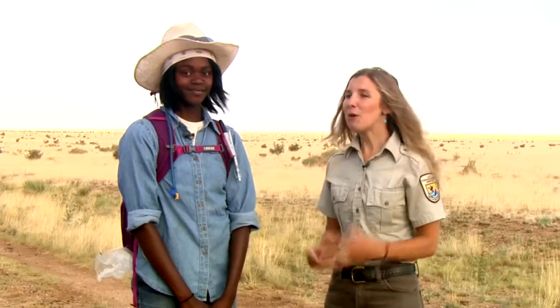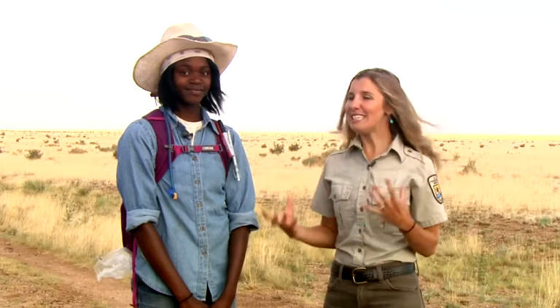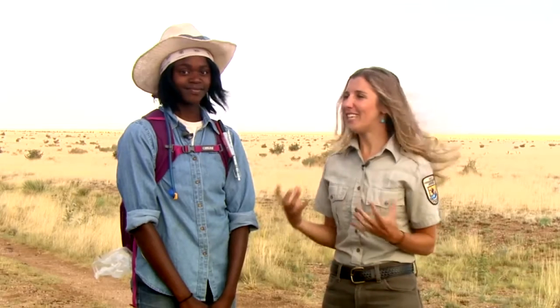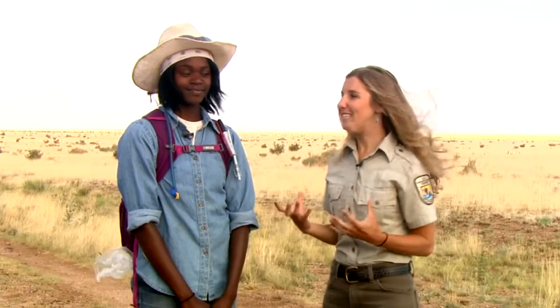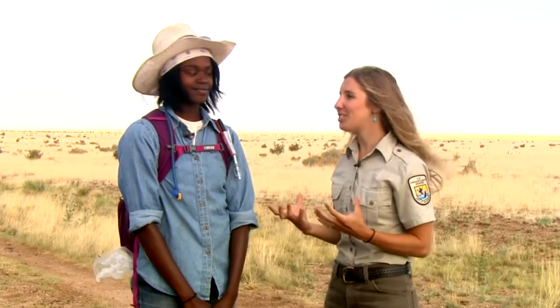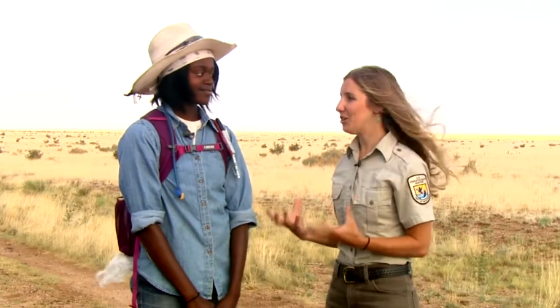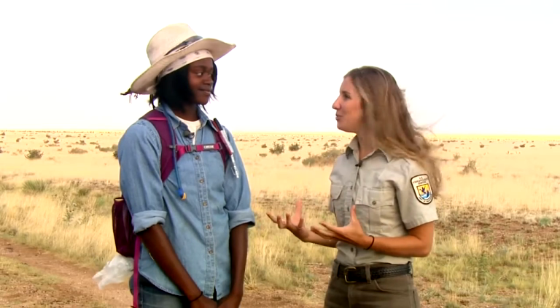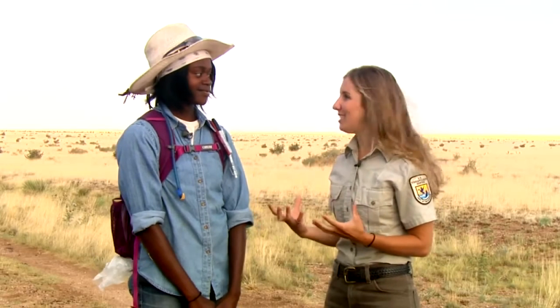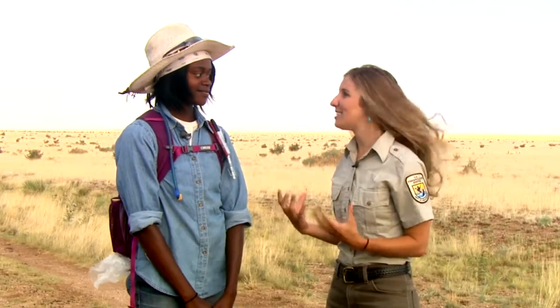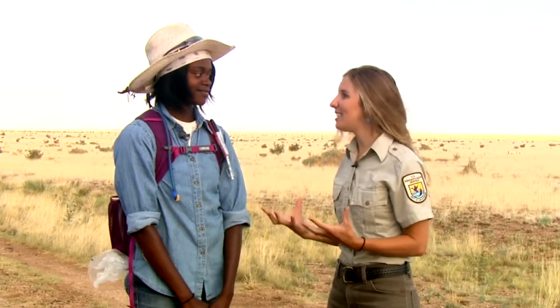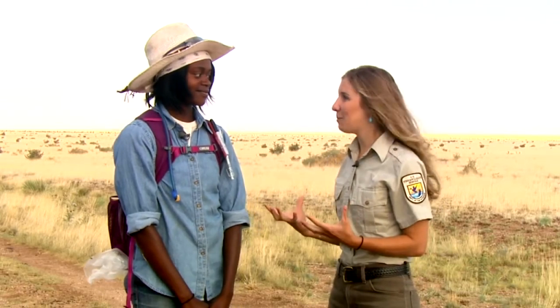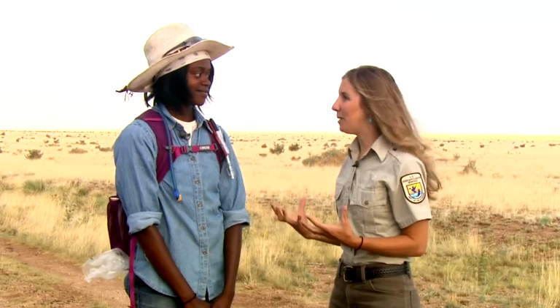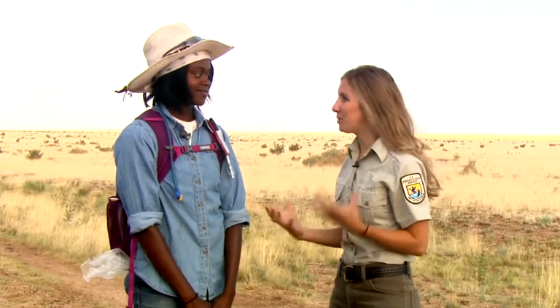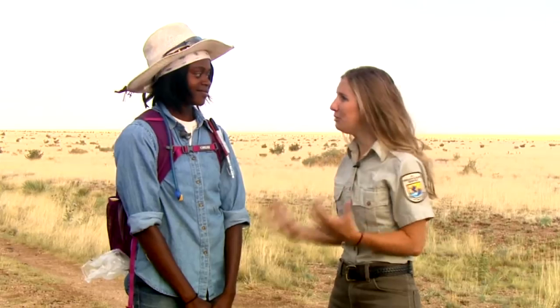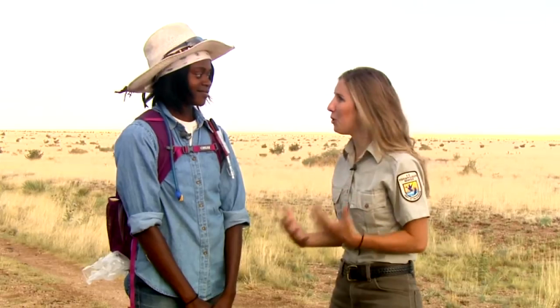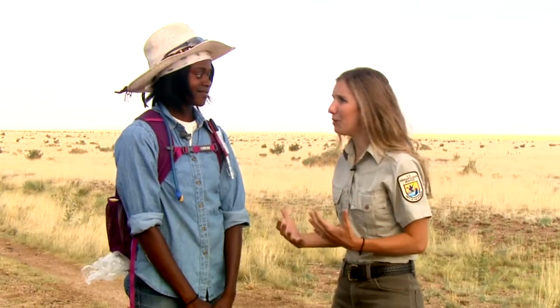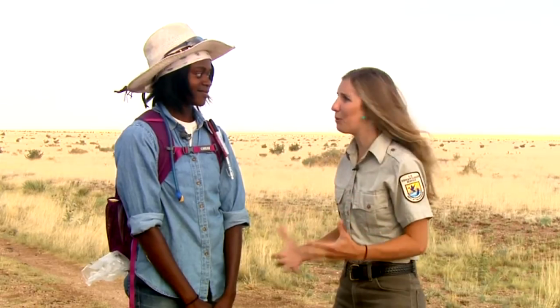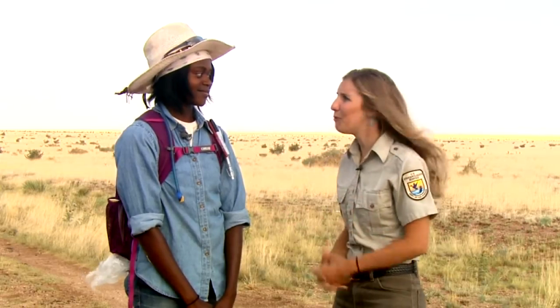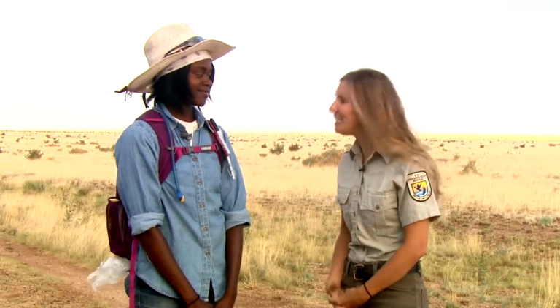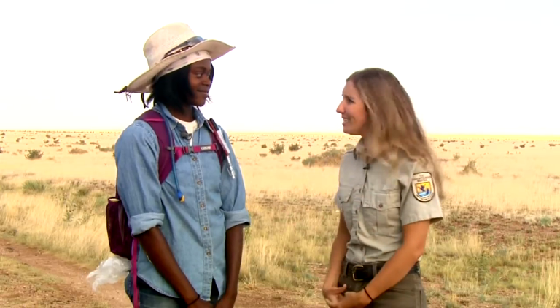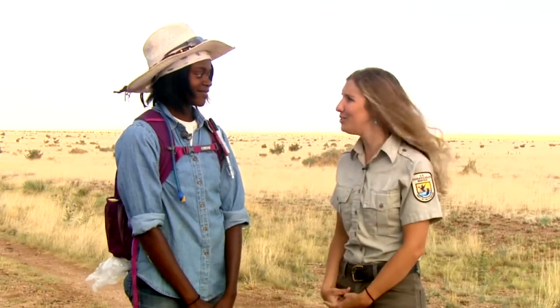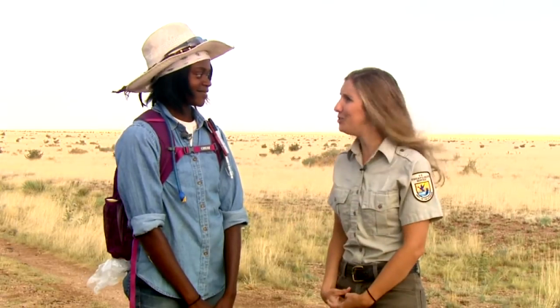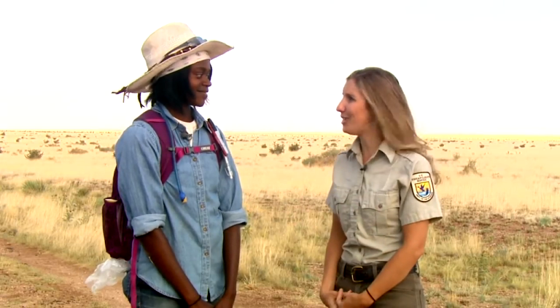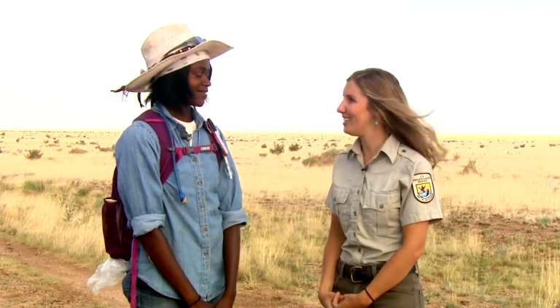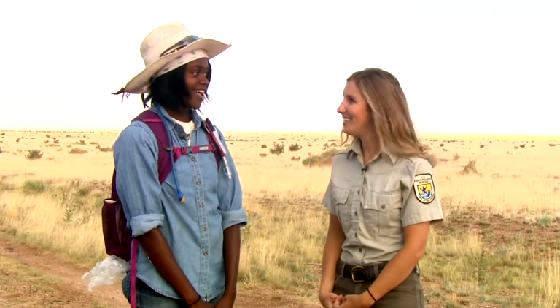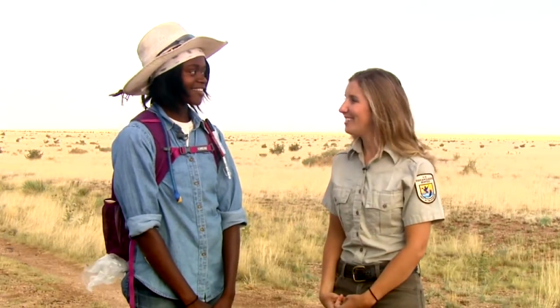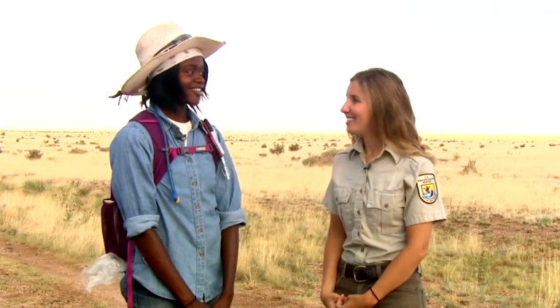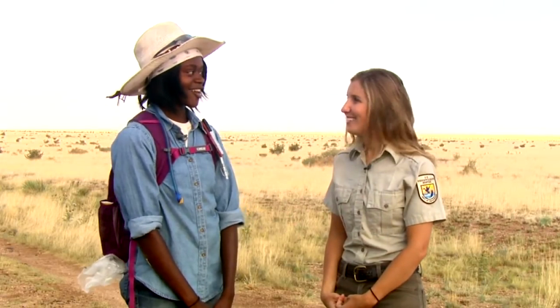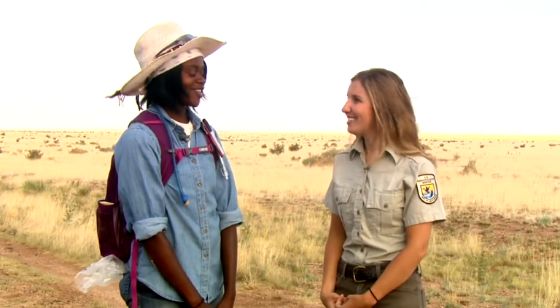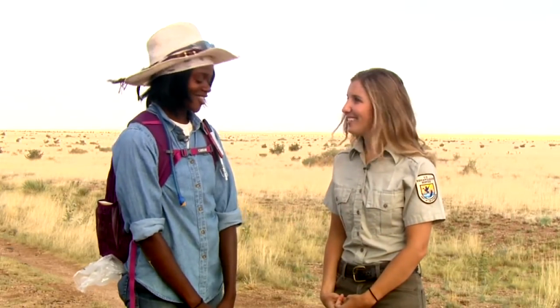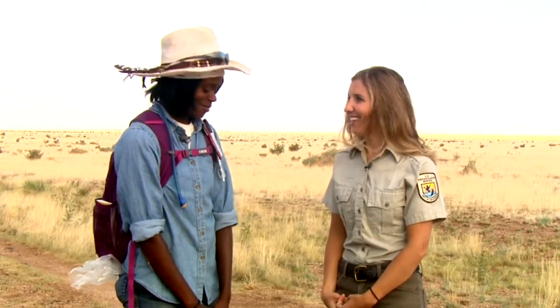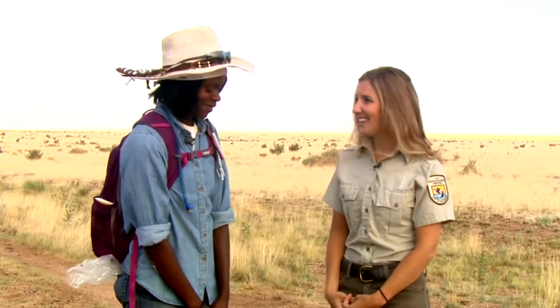What kinds of techniques are you using to study small mammals? Can you show us what exactly you do here? Yeah, I can show you out in the field. Come with me.